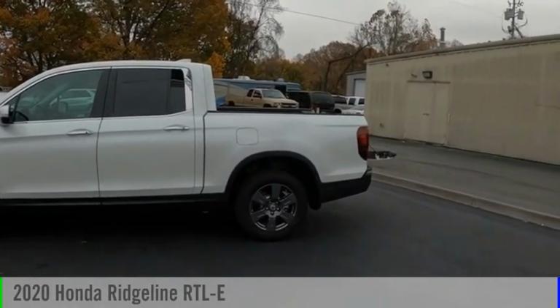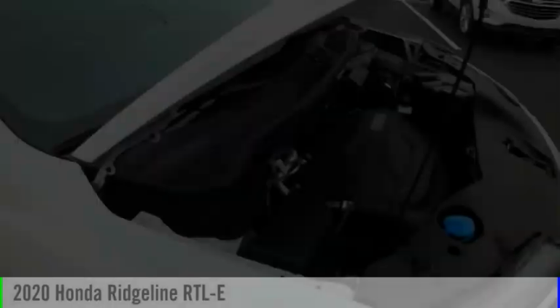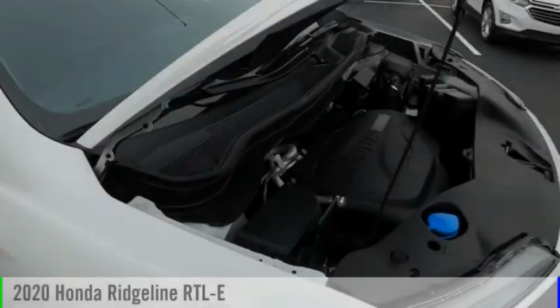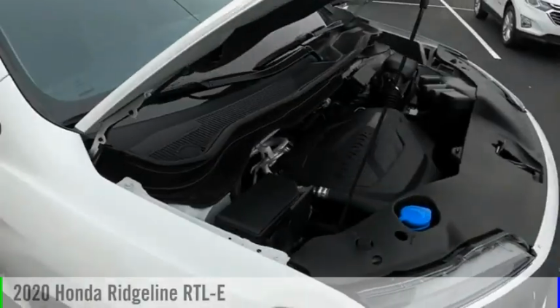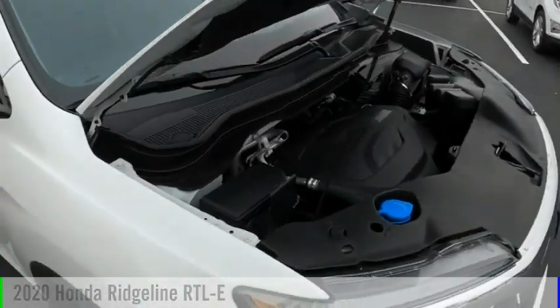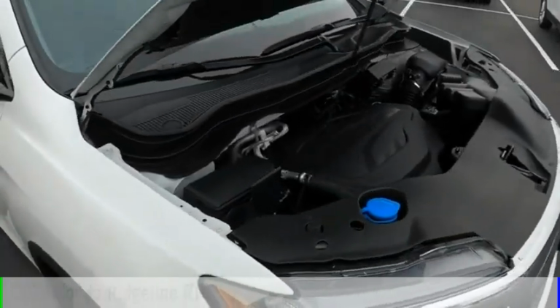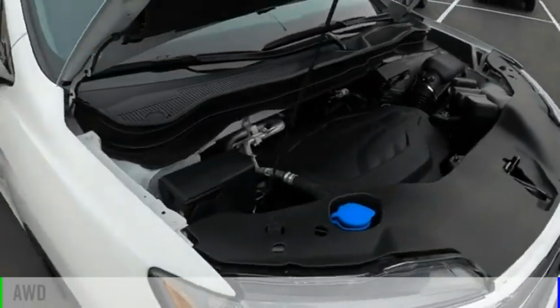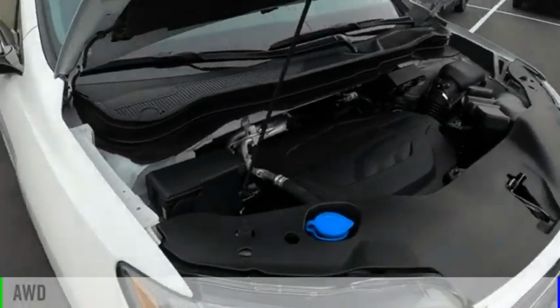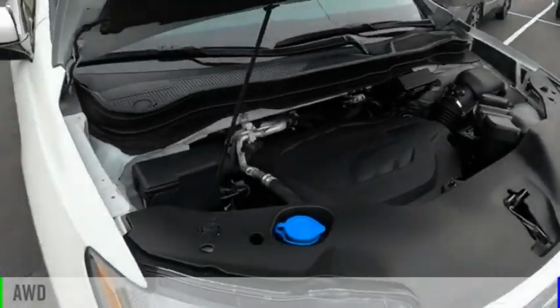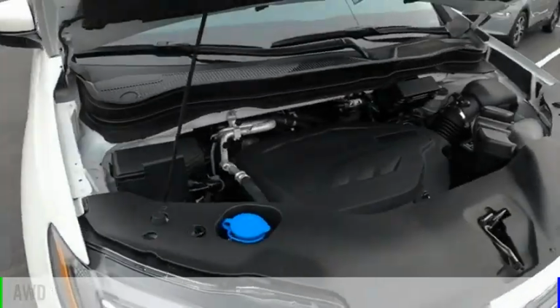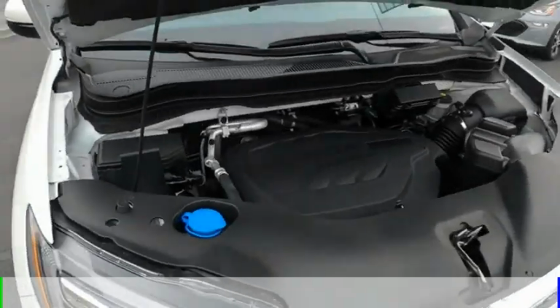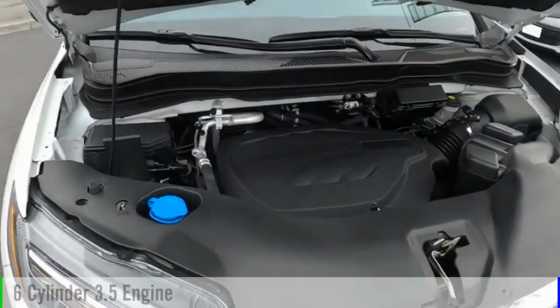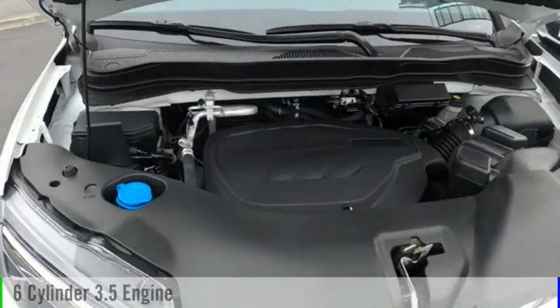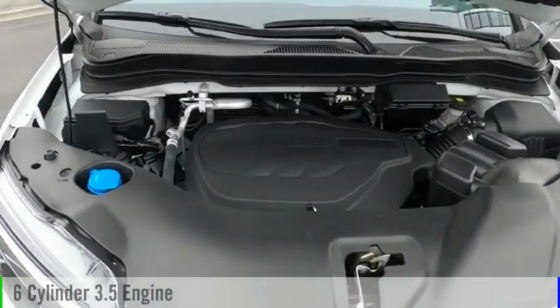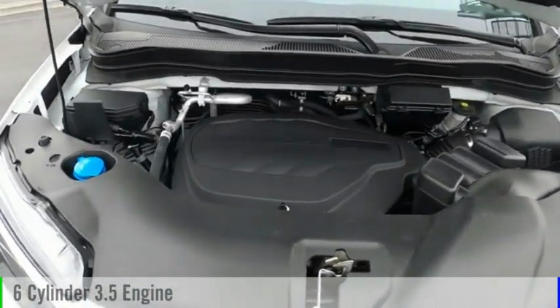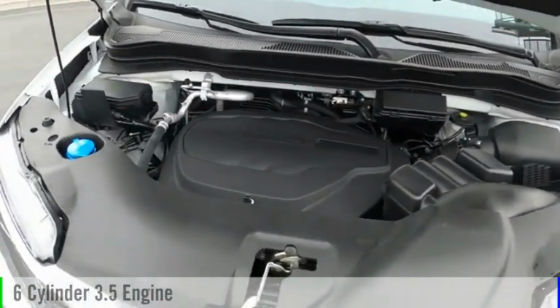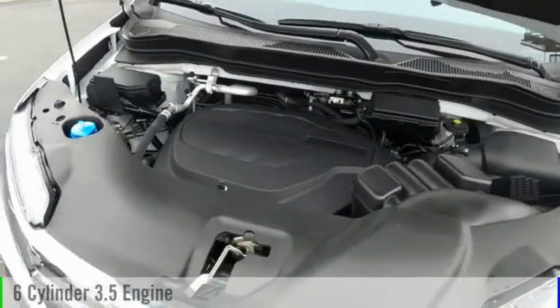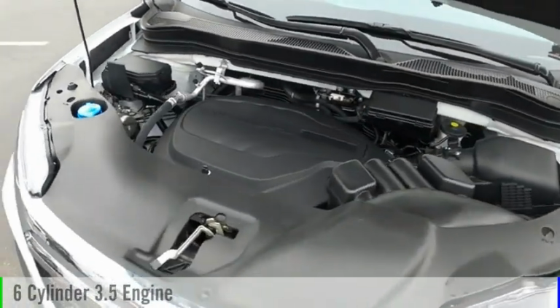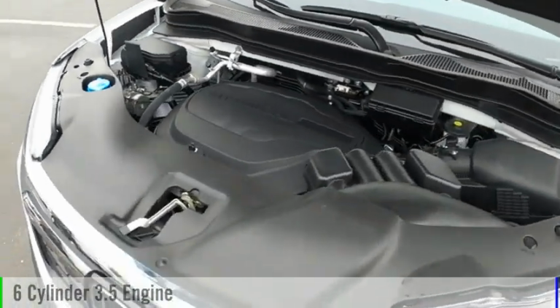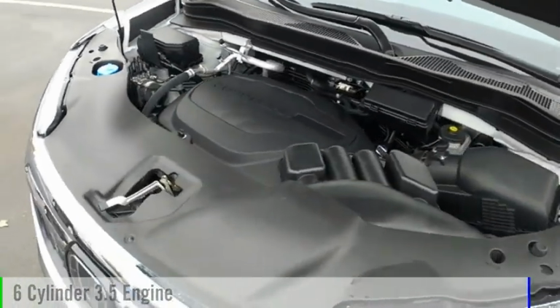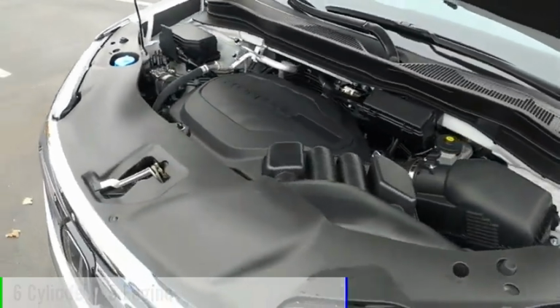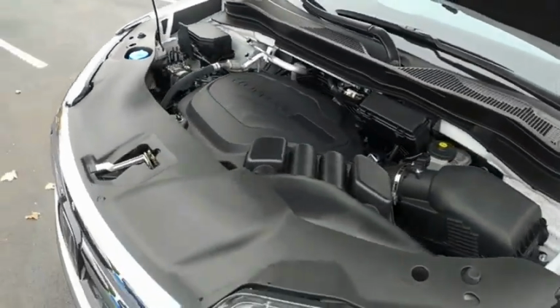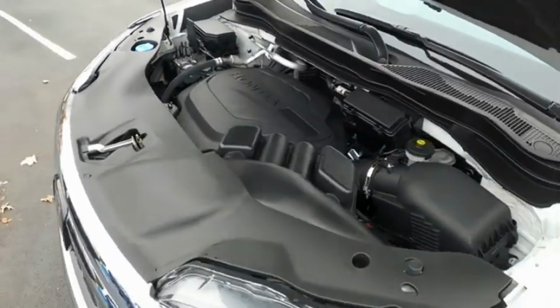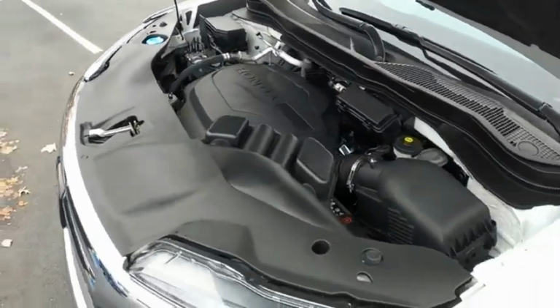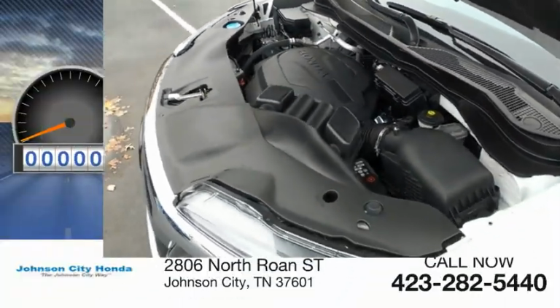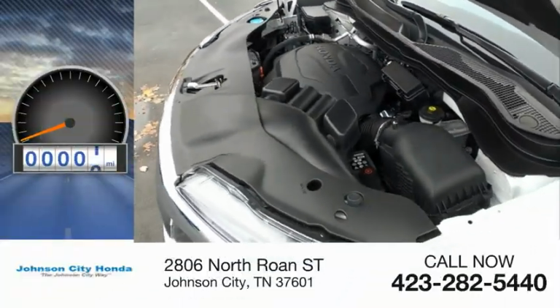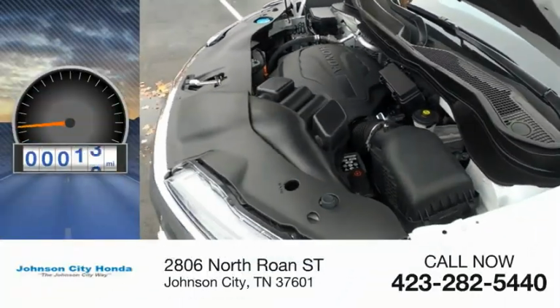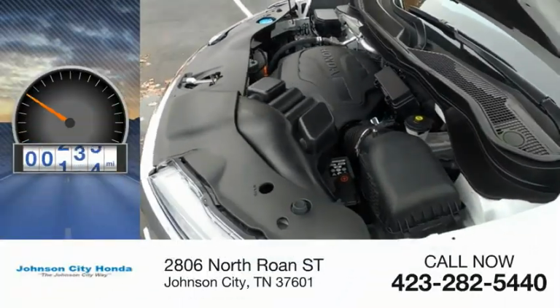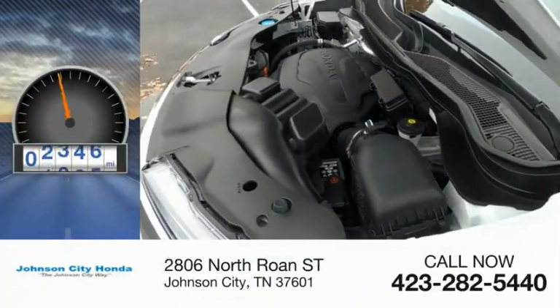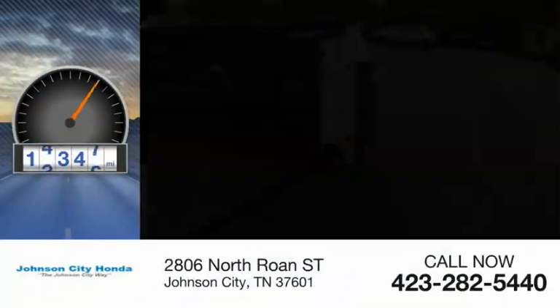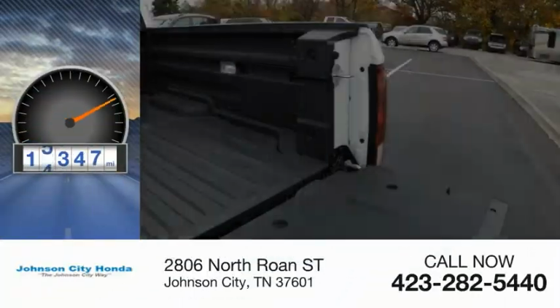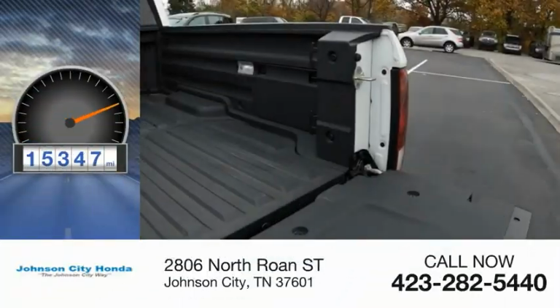This vehicle is powered by an all-wheel drive, six-cylinder, 3.5-liter engine. This vehicle has less than 20,000 miles.